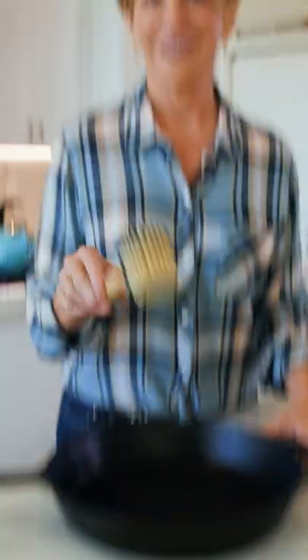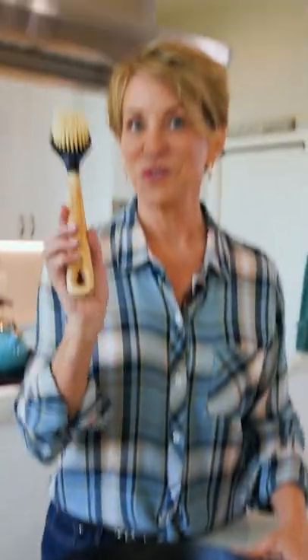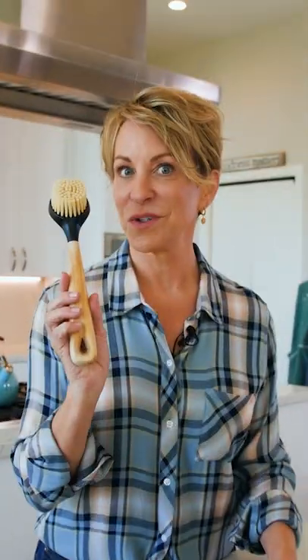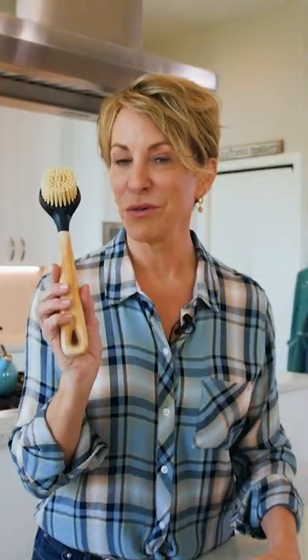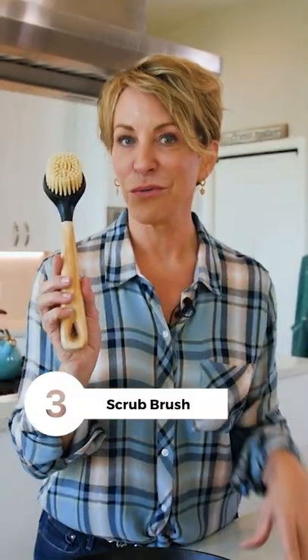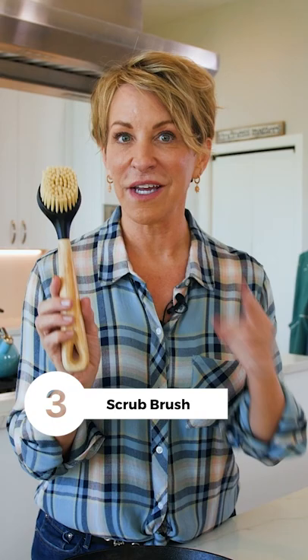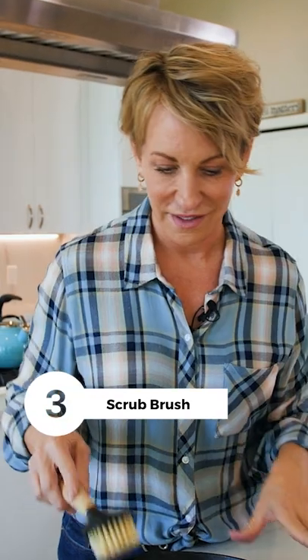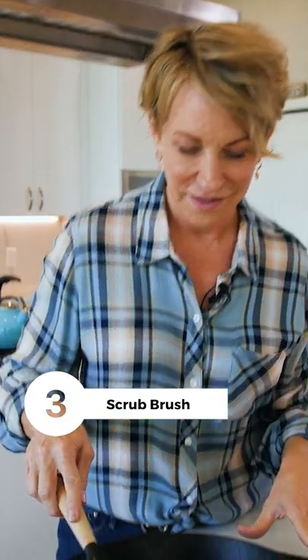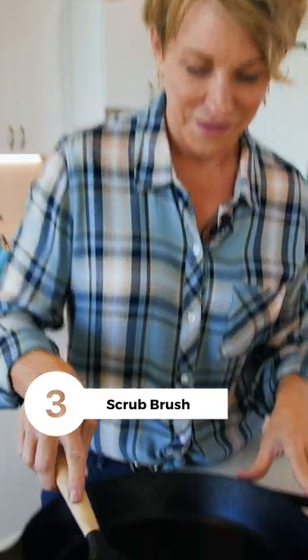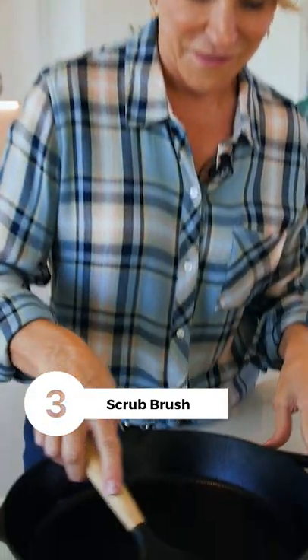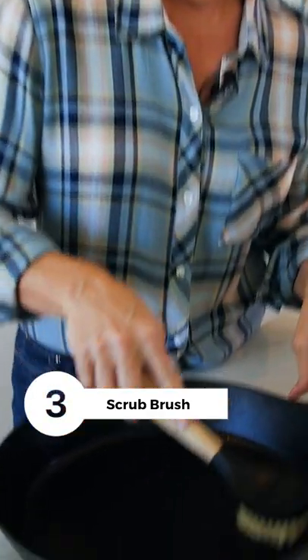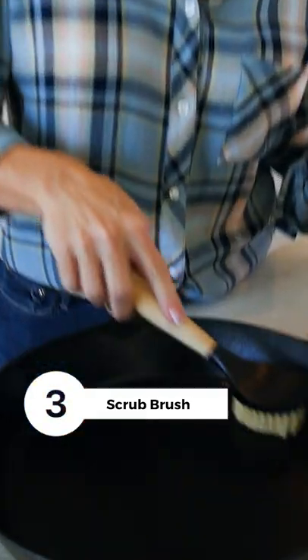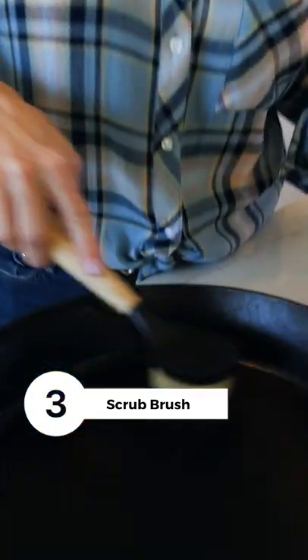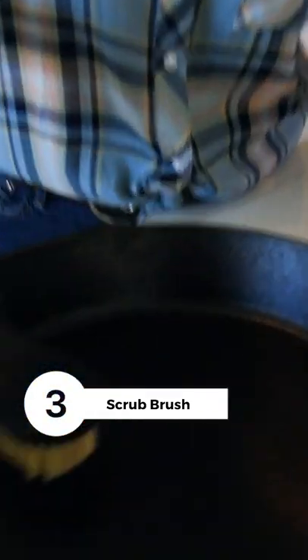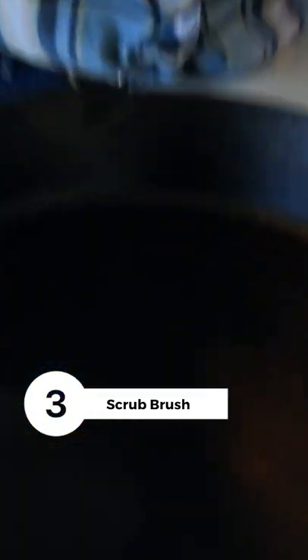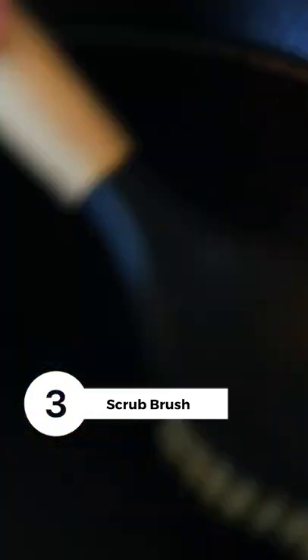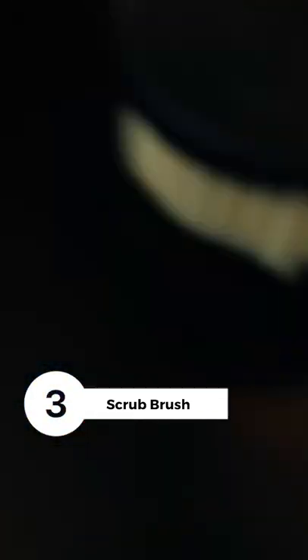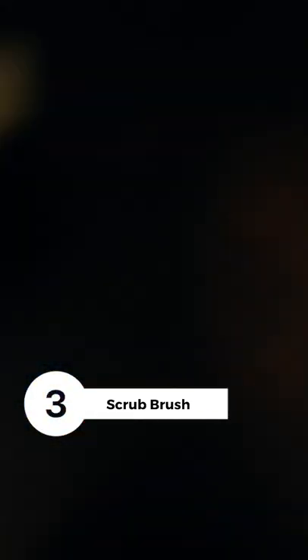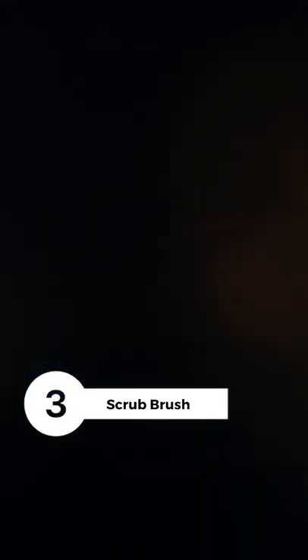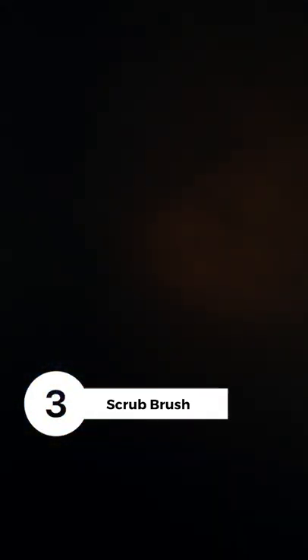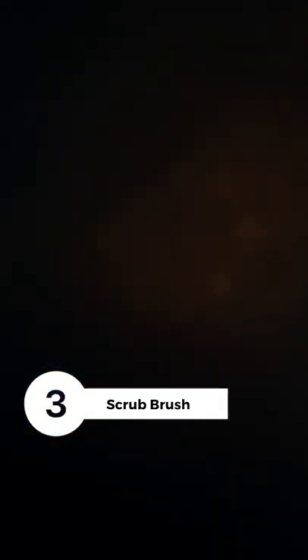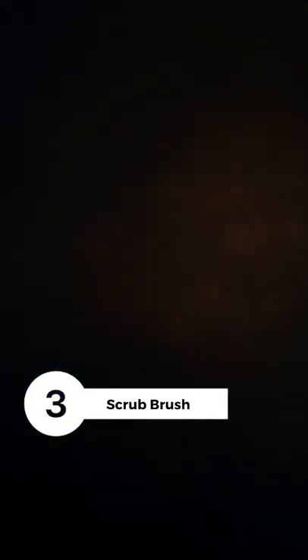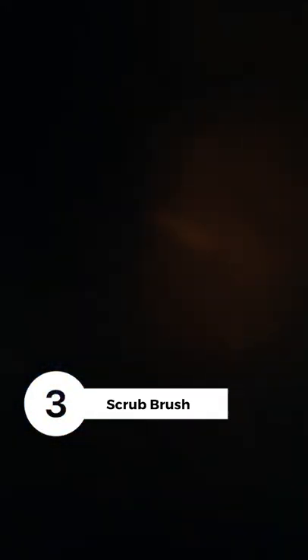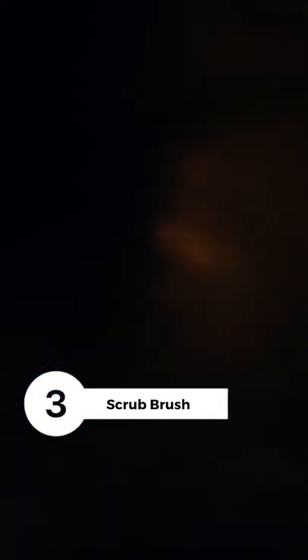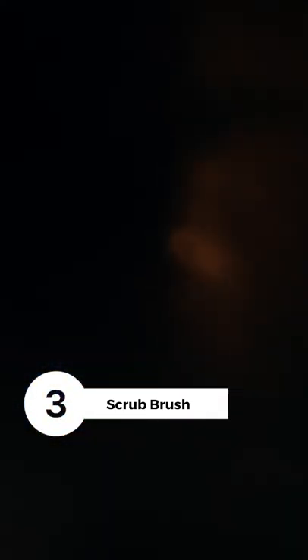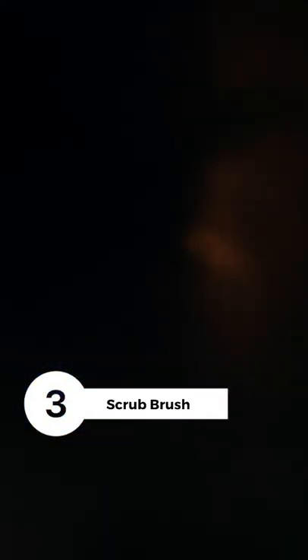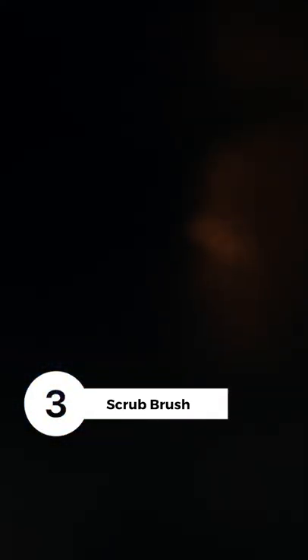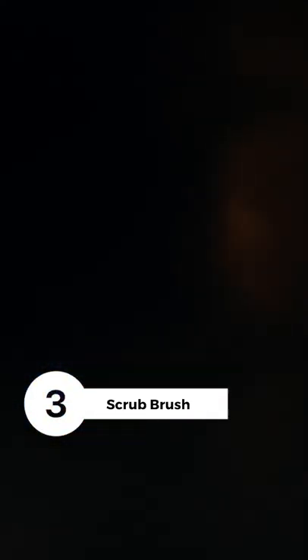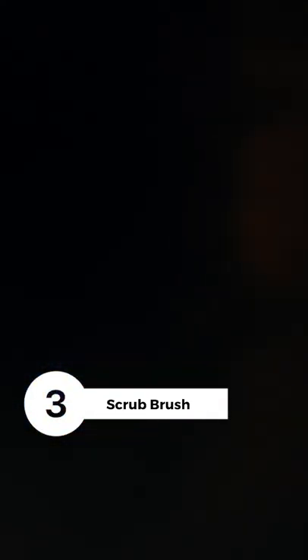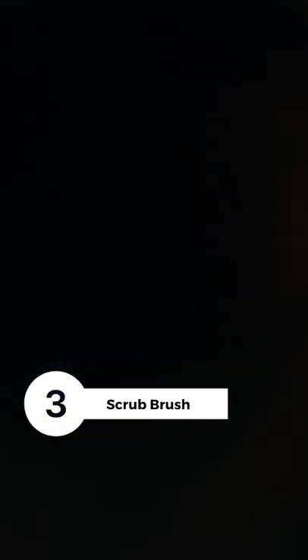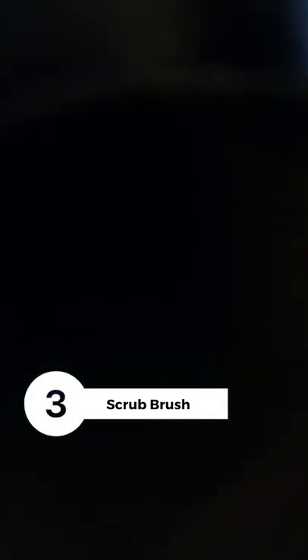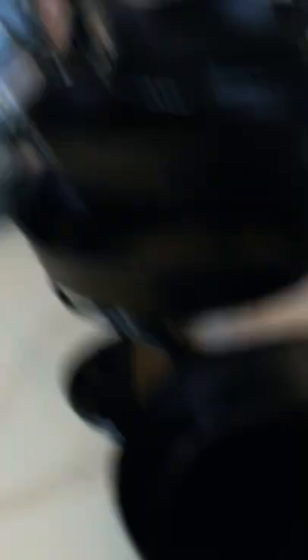Tool number three is a stiff scrub brush. This is your key cleaning tool for your cast iron skillet.